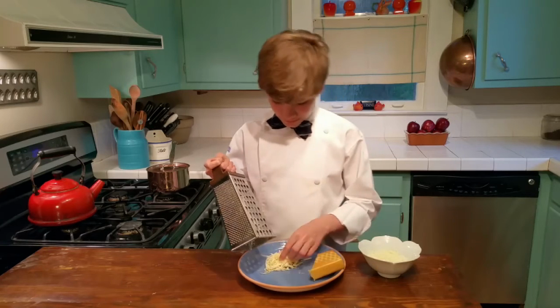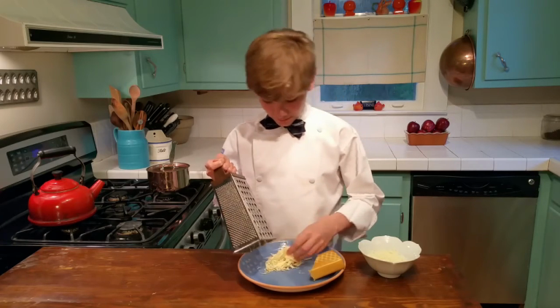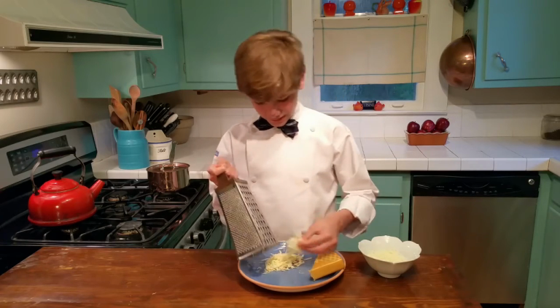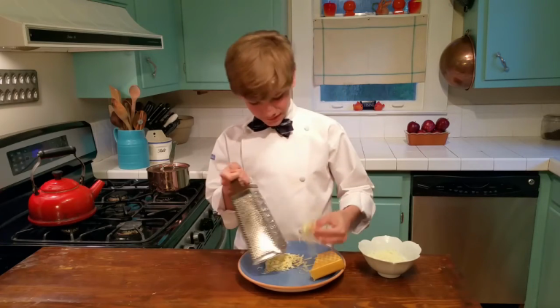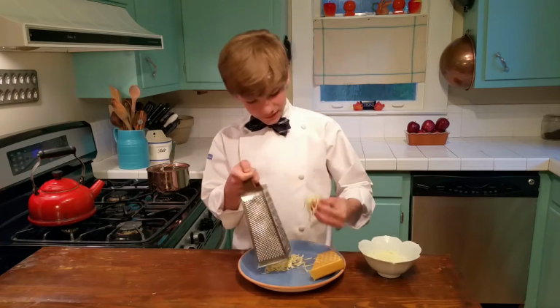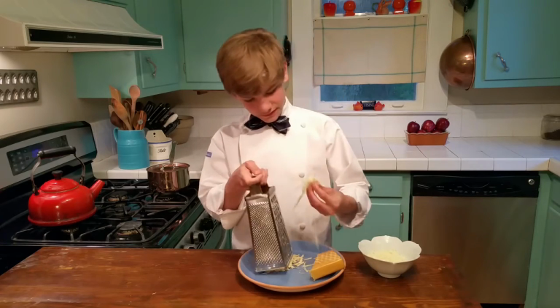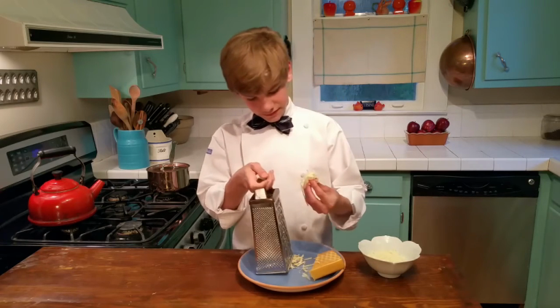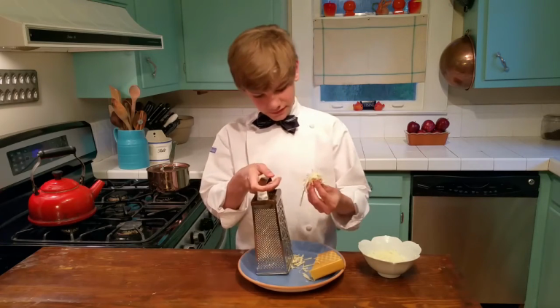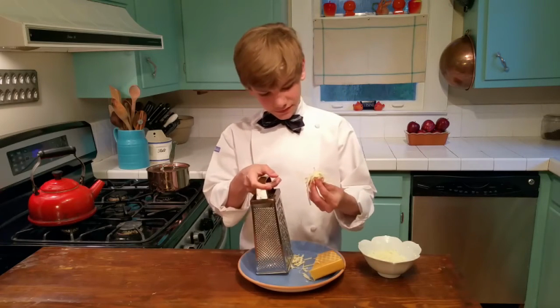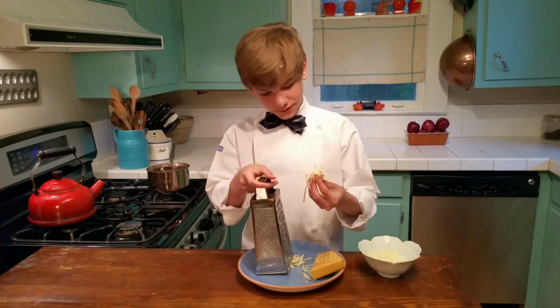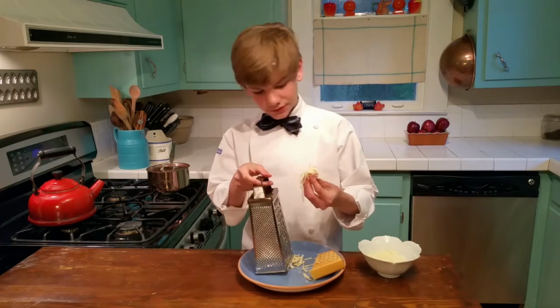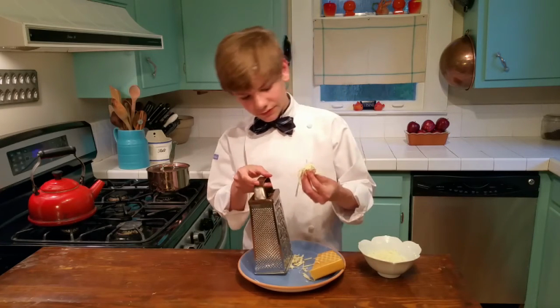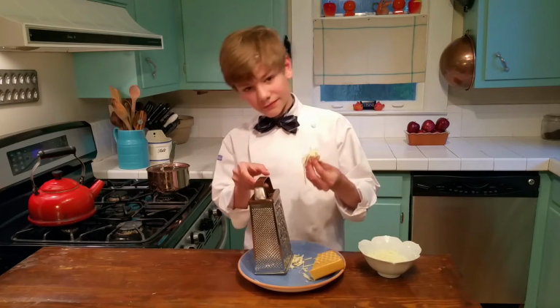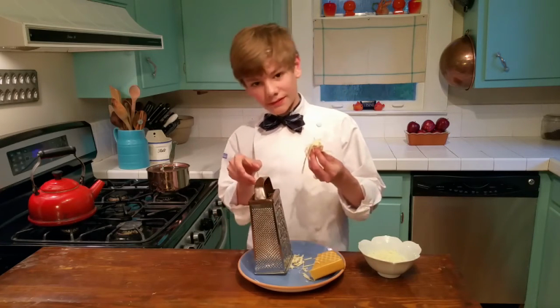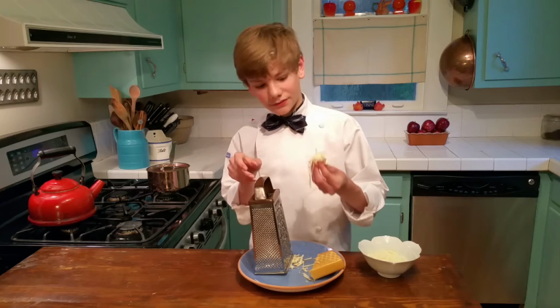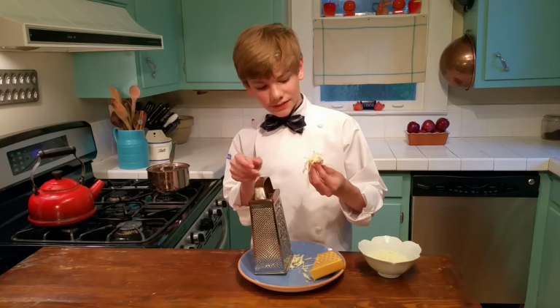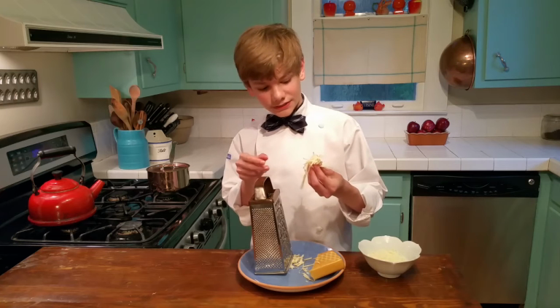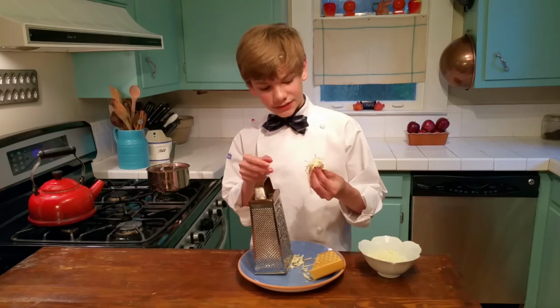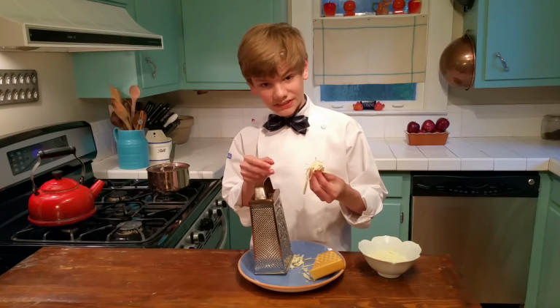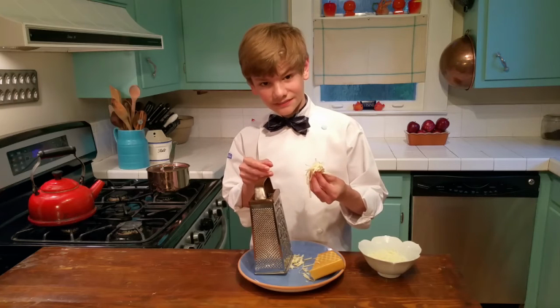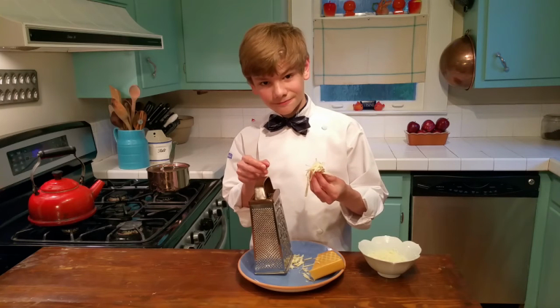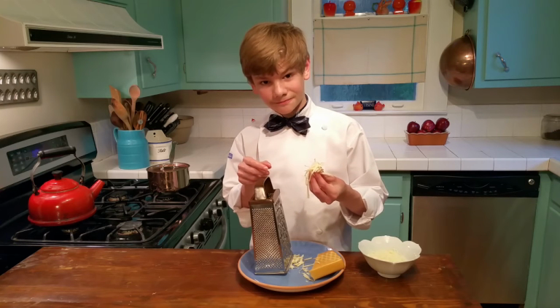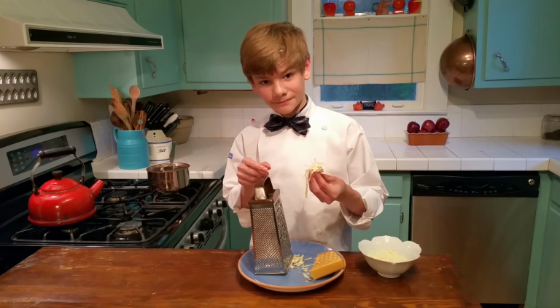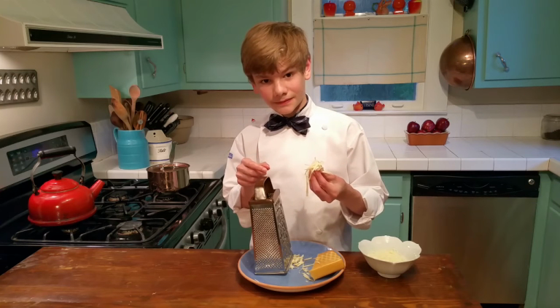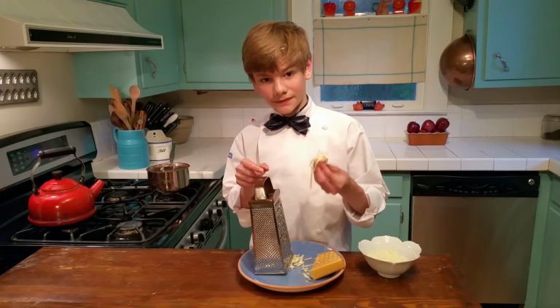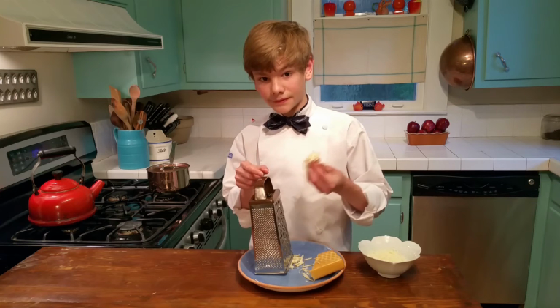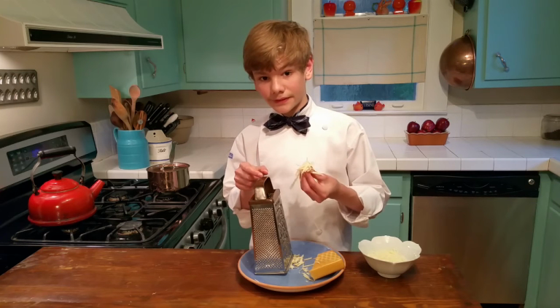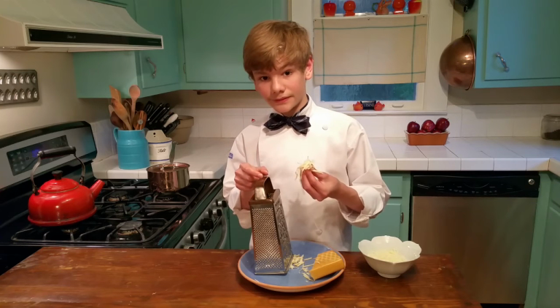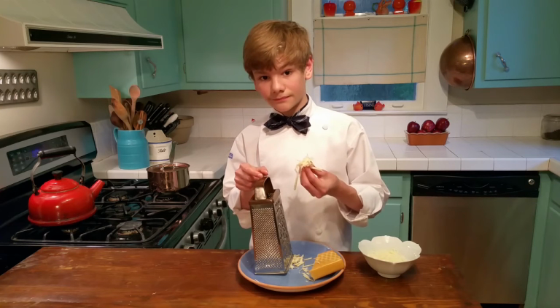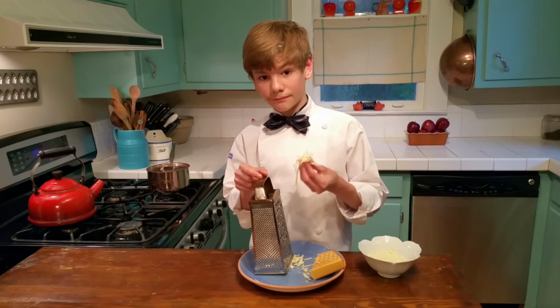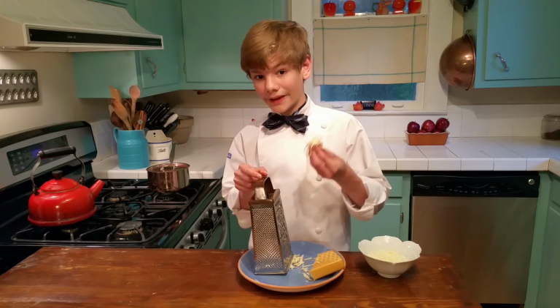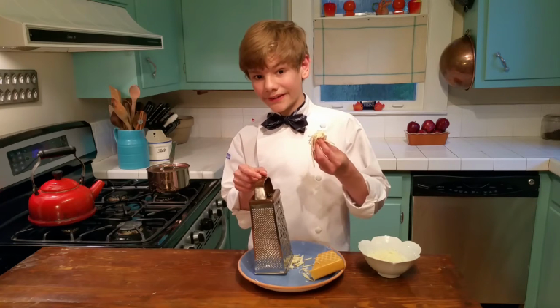Here it is — just a delicious strand of cheese. That's about it. Bye.